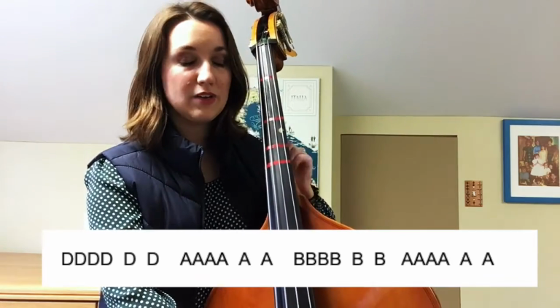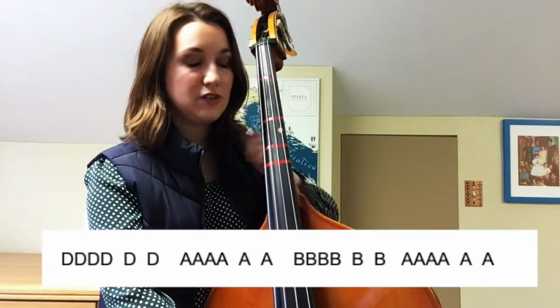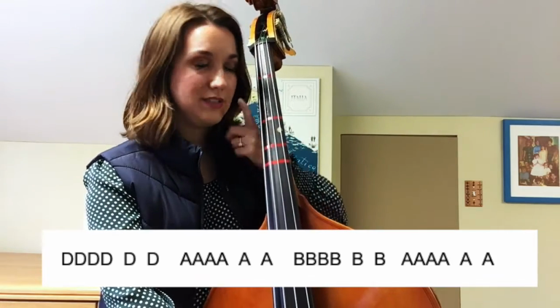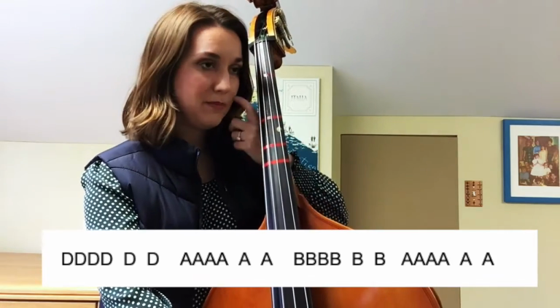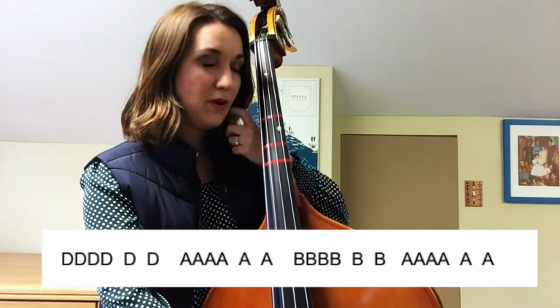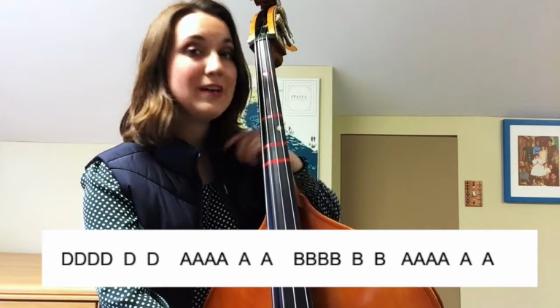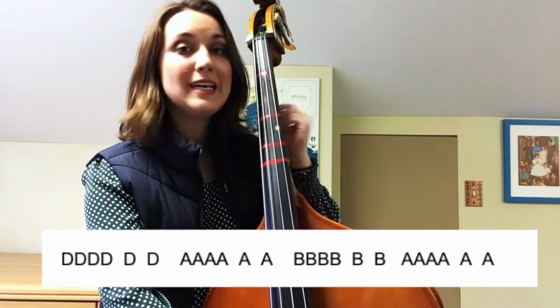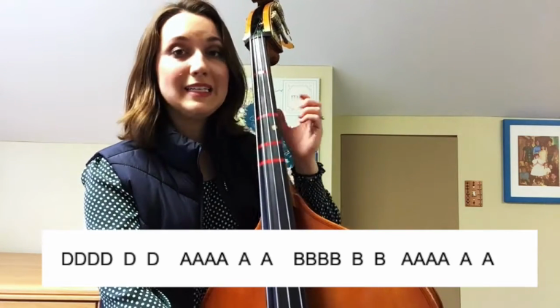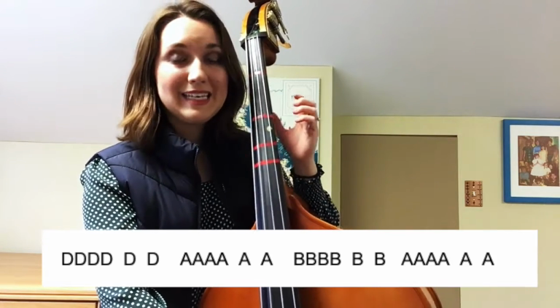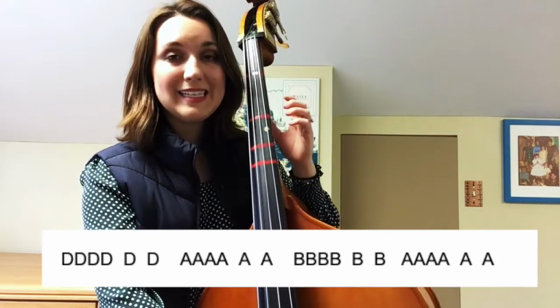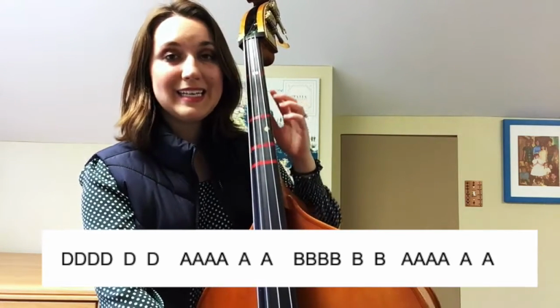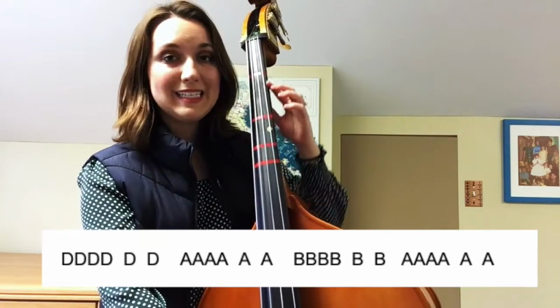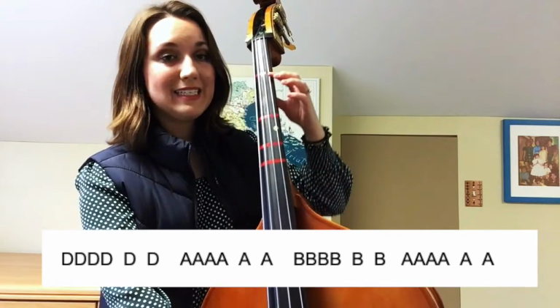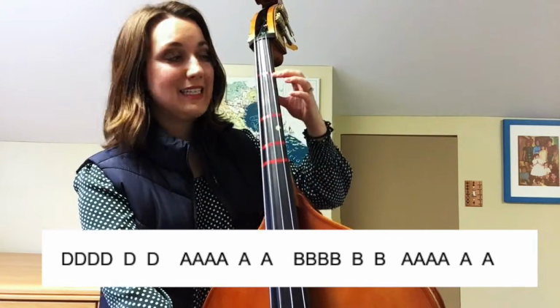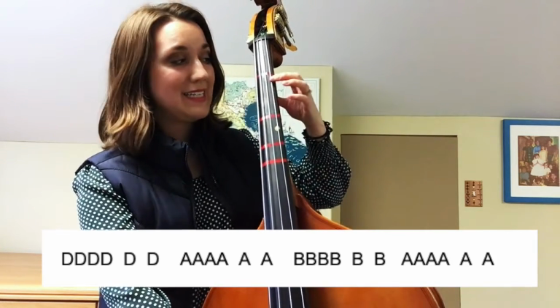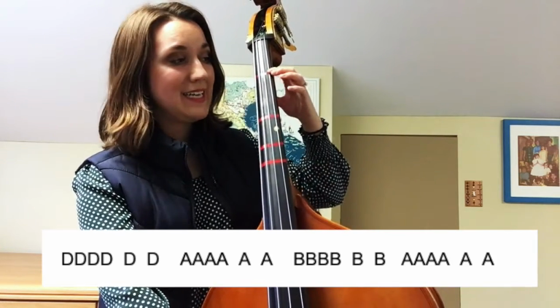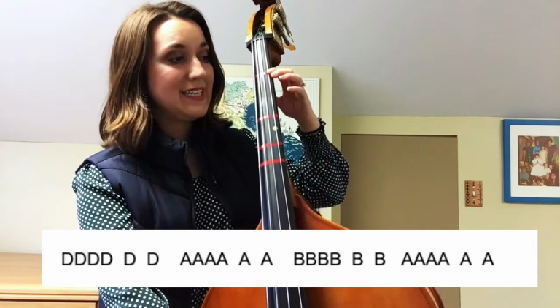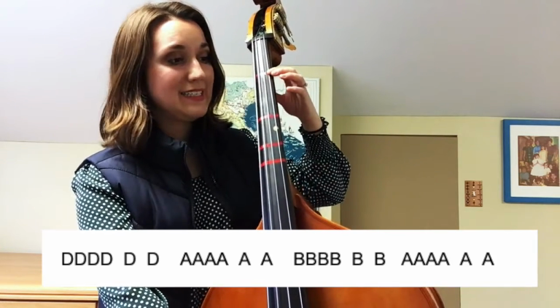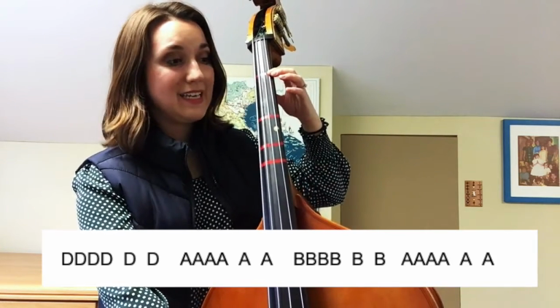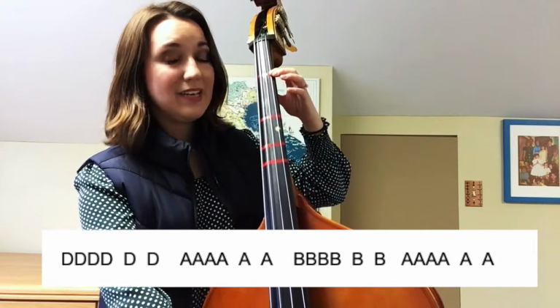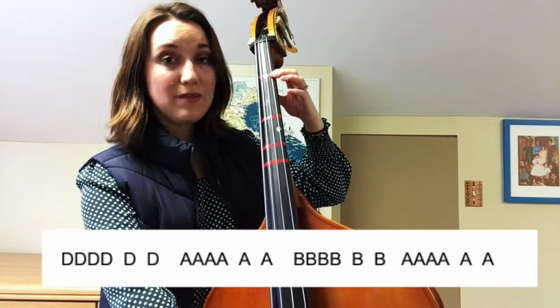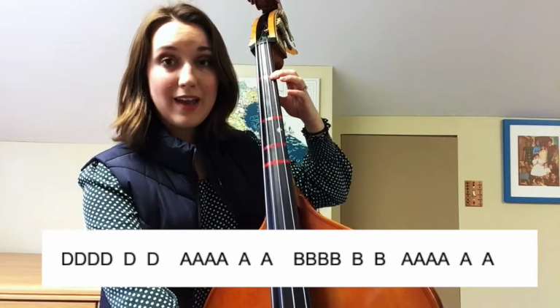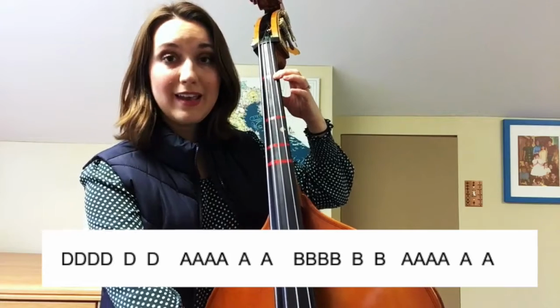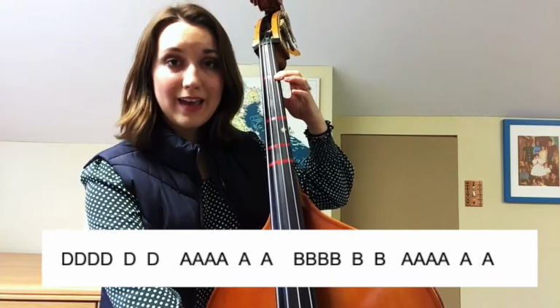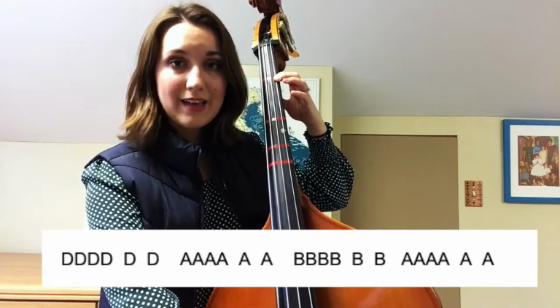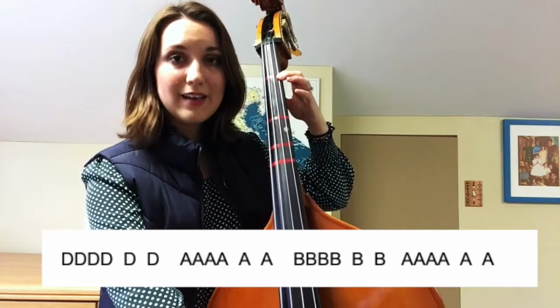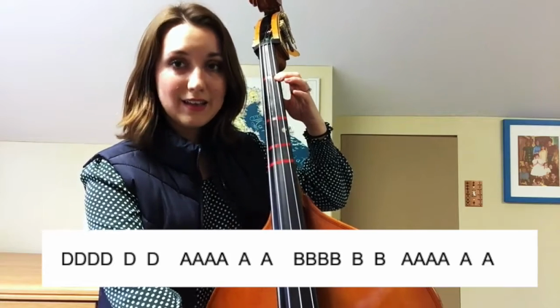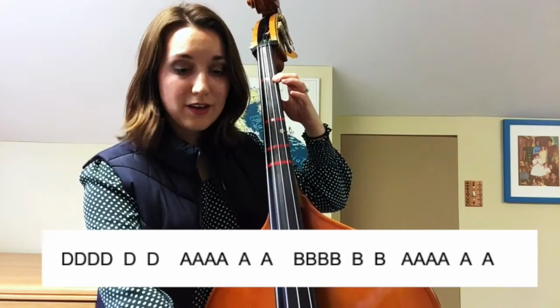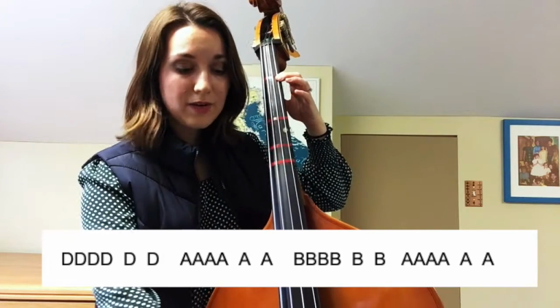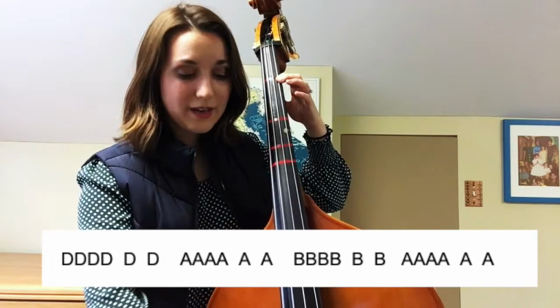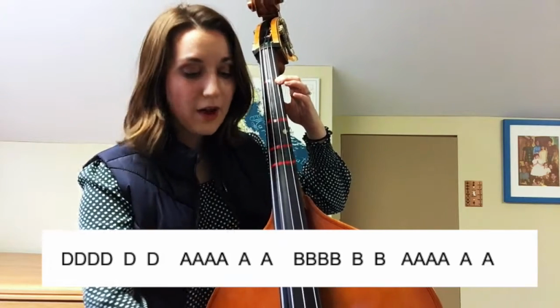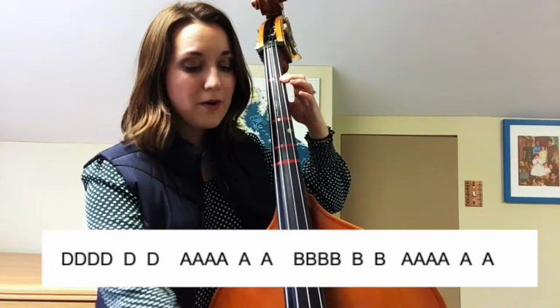Here's your tempo. D, D, D, D, D, D. Ready and a here we go.